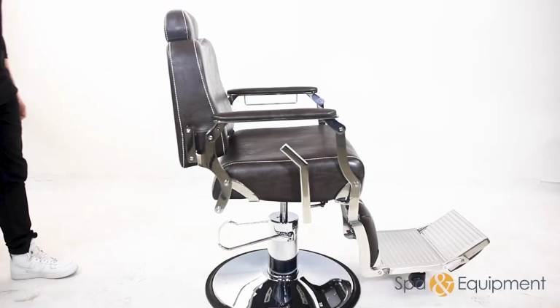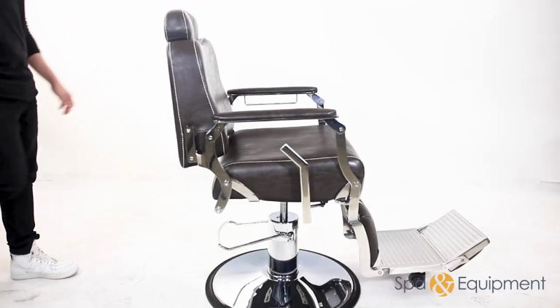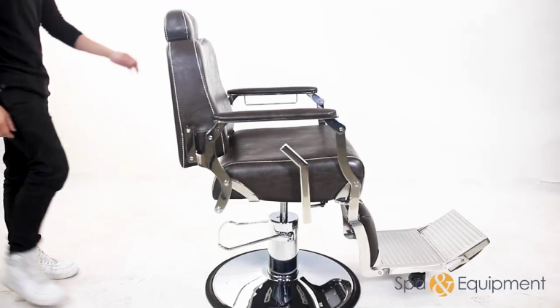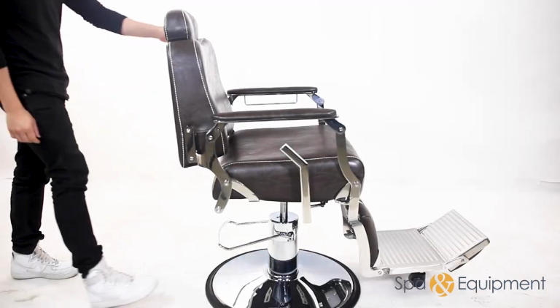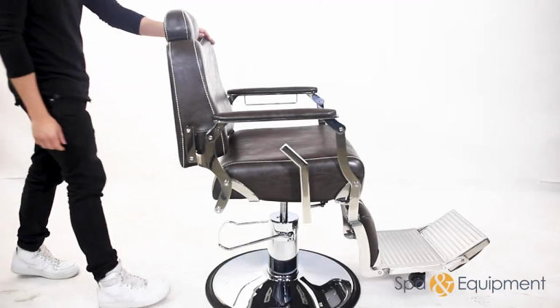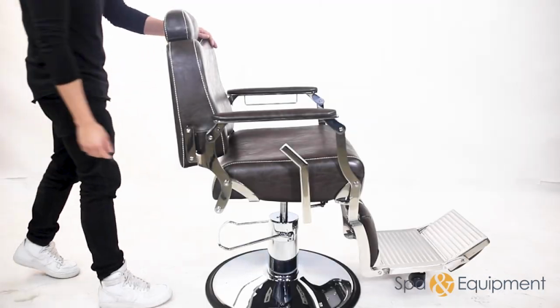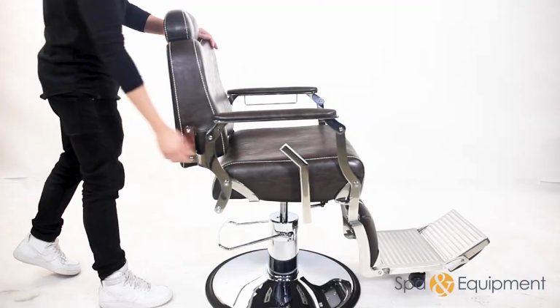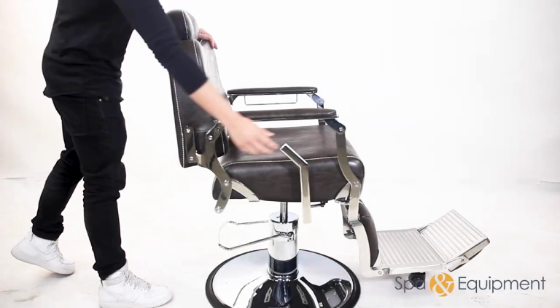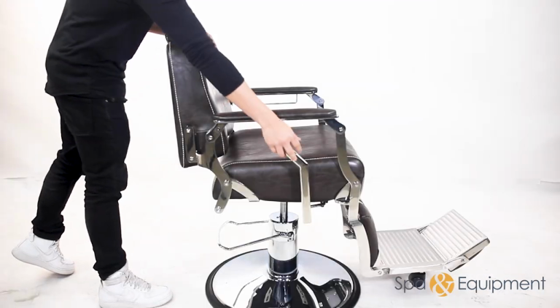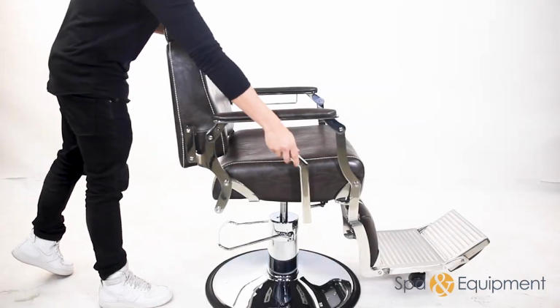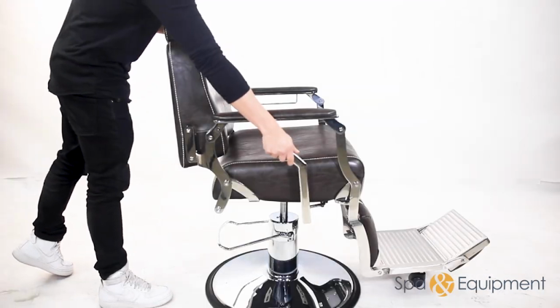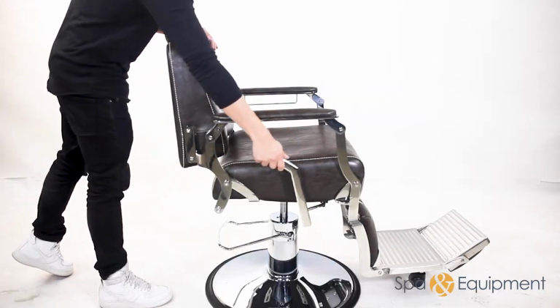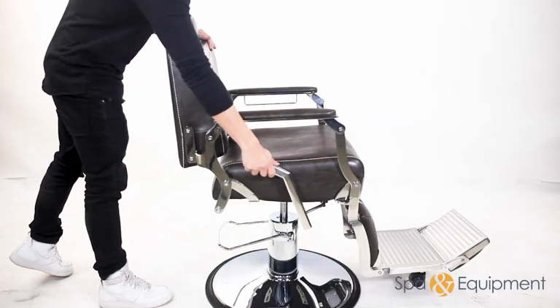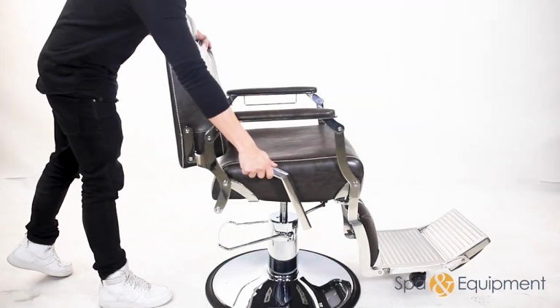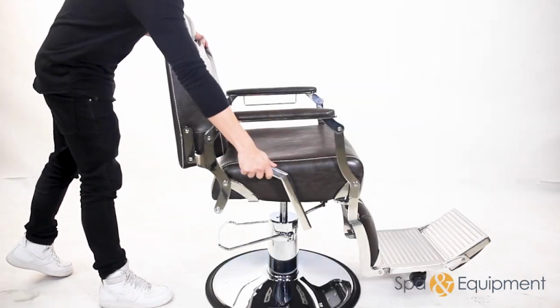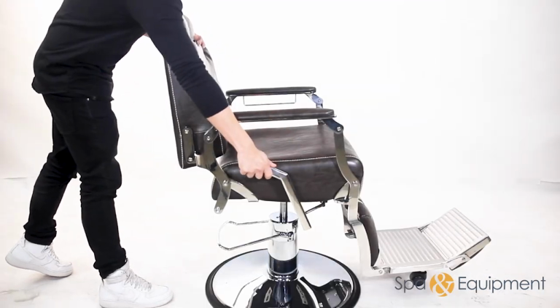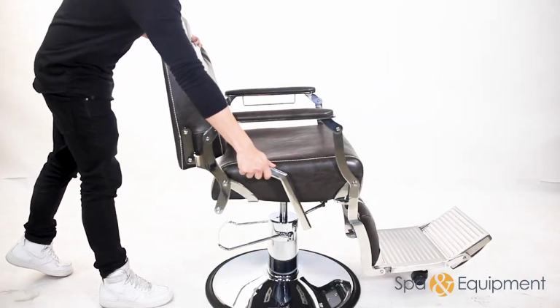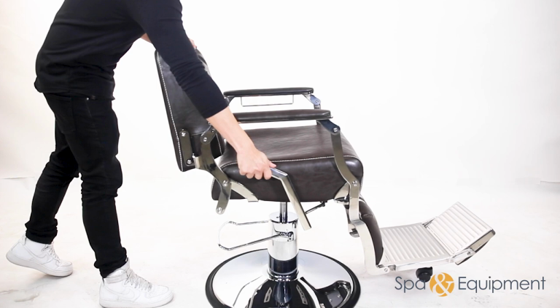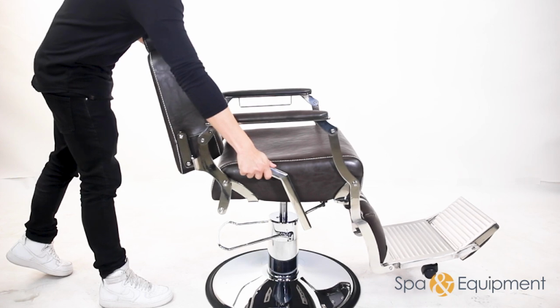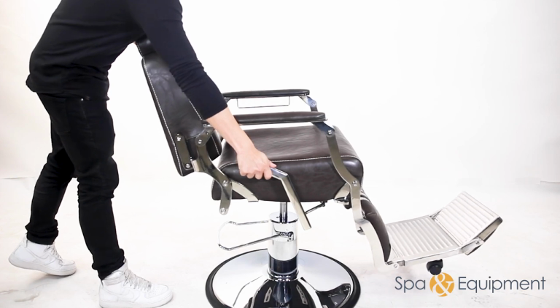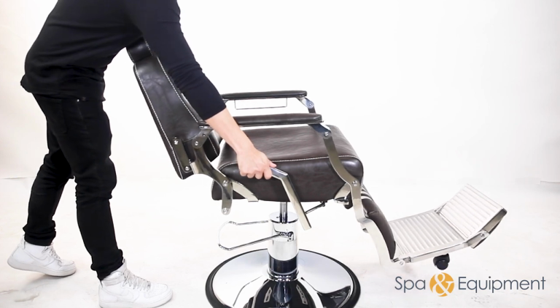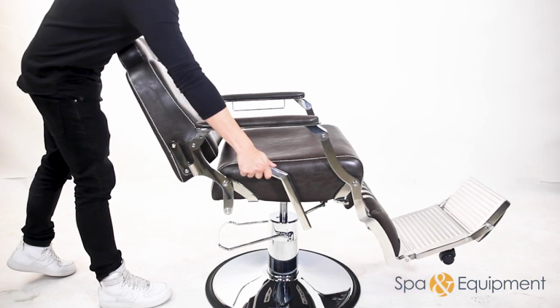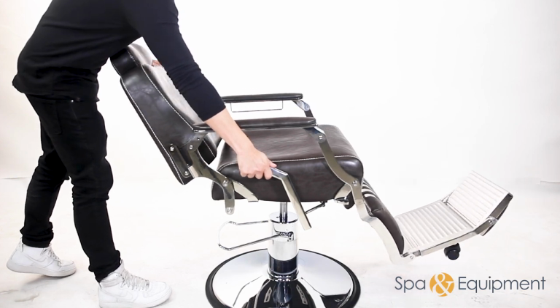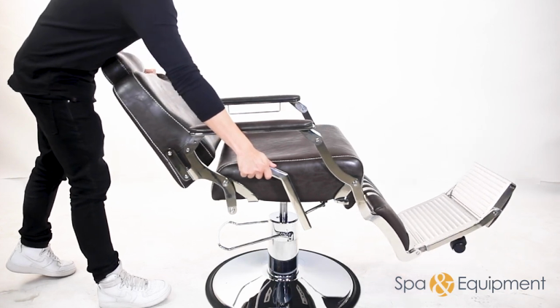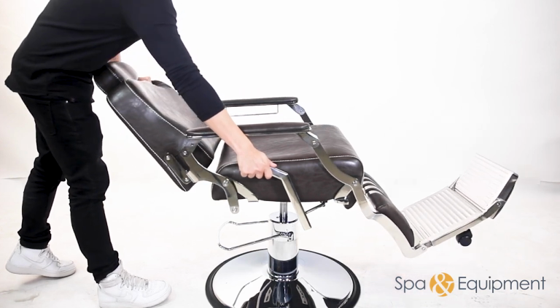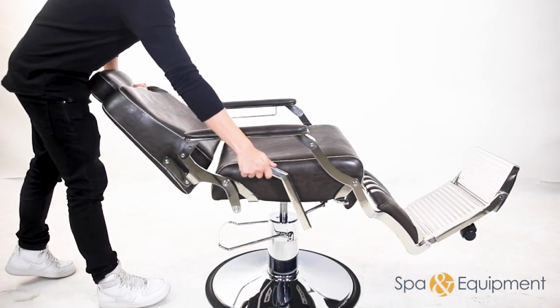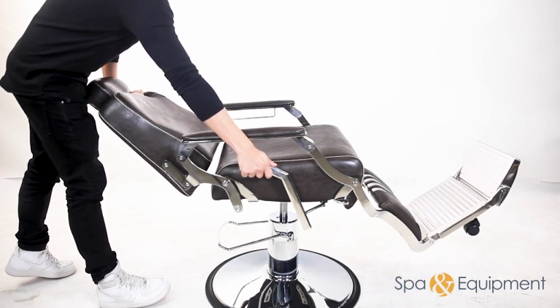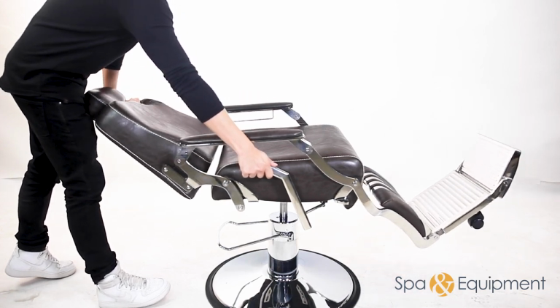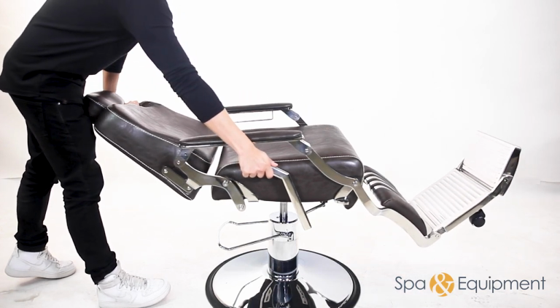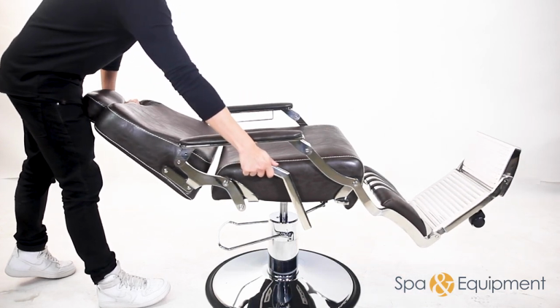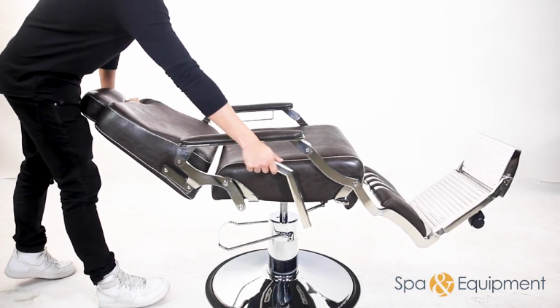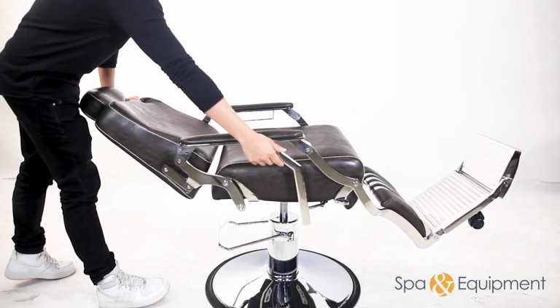Enjoy the comfort of a flat reclining position with ease, thanks to the reliable metal handle mechanism.